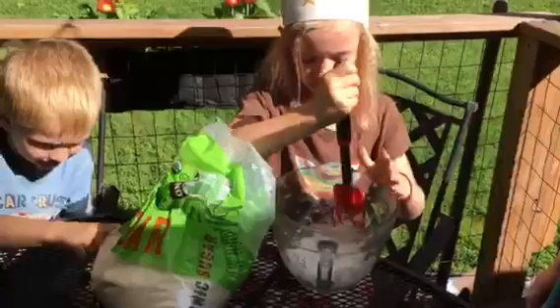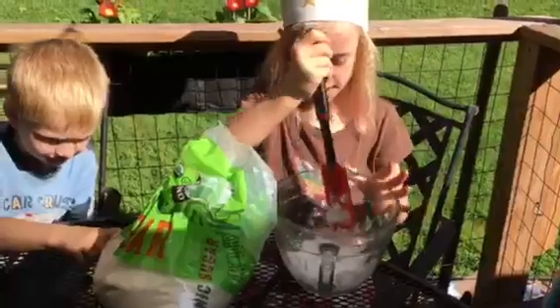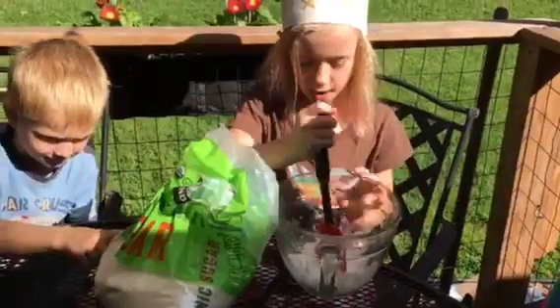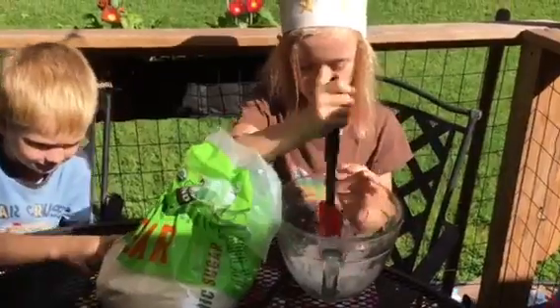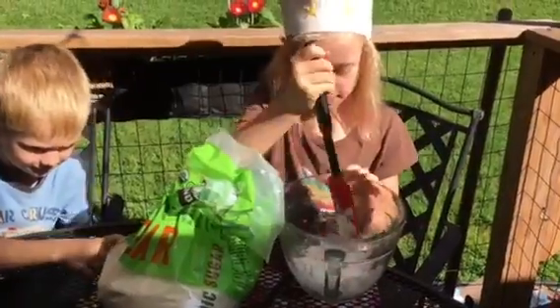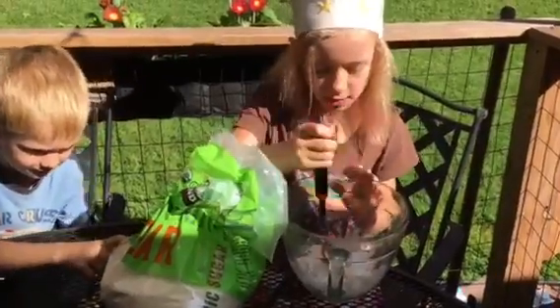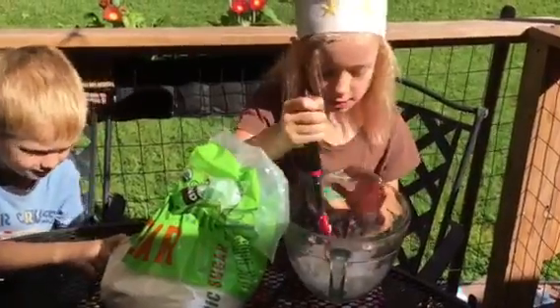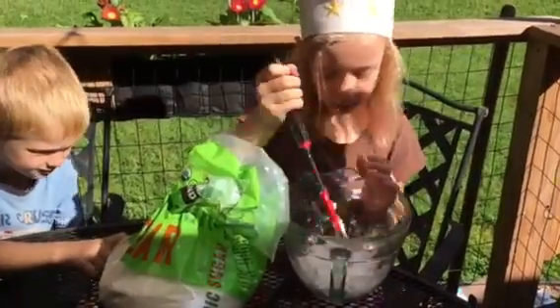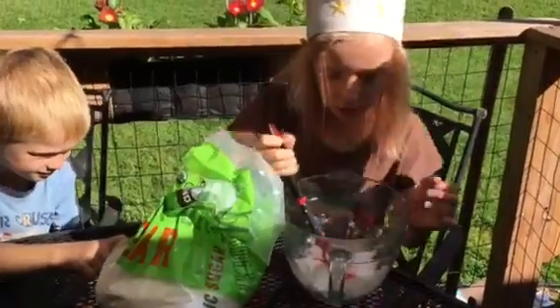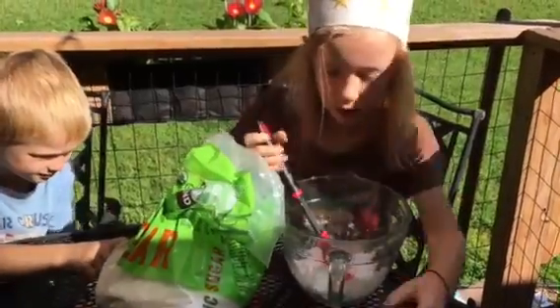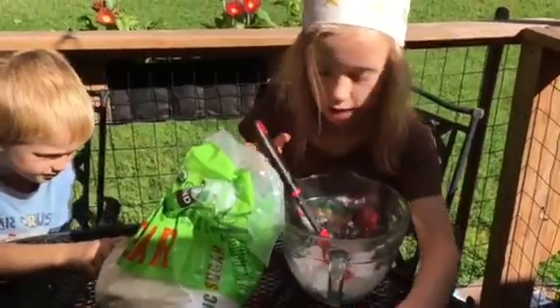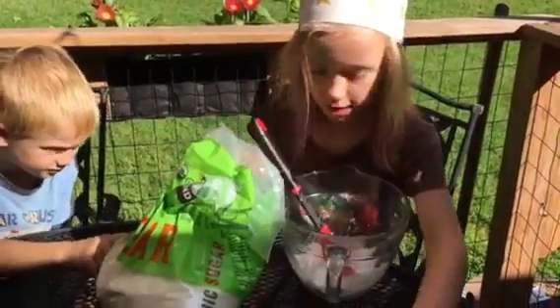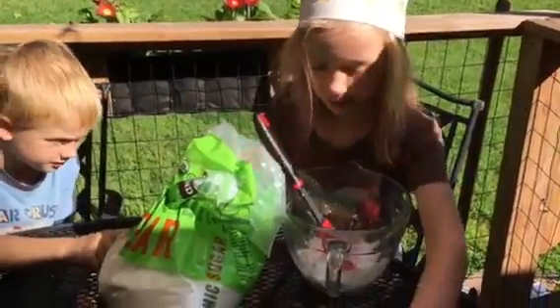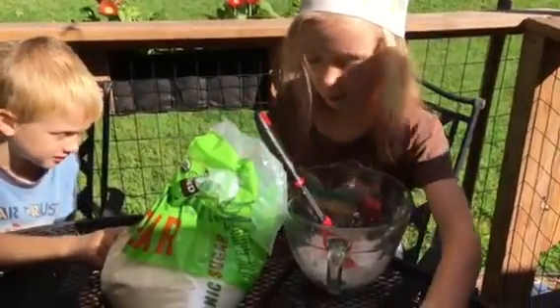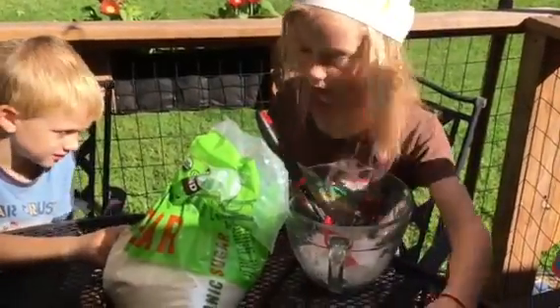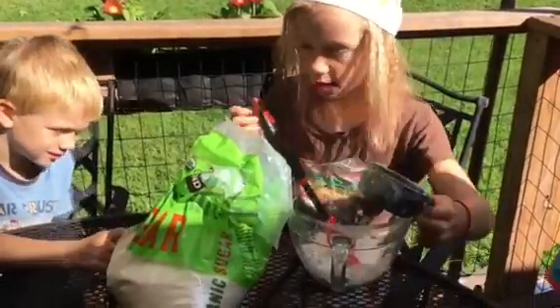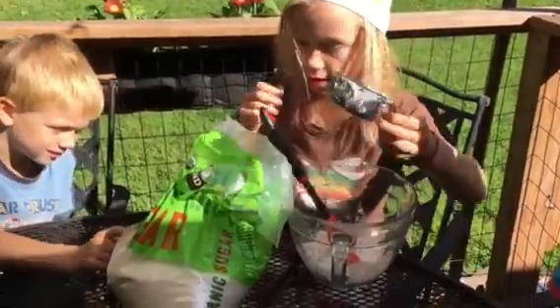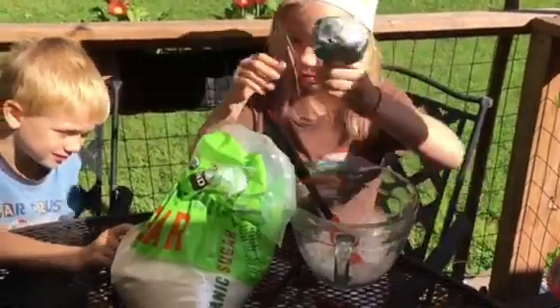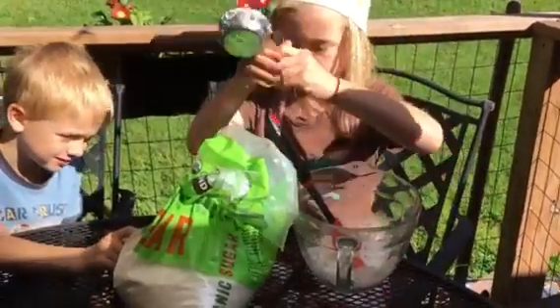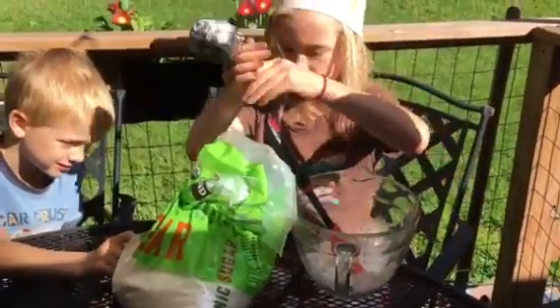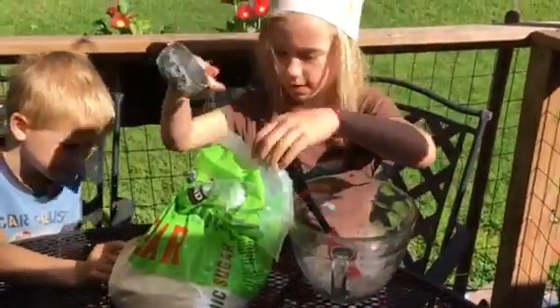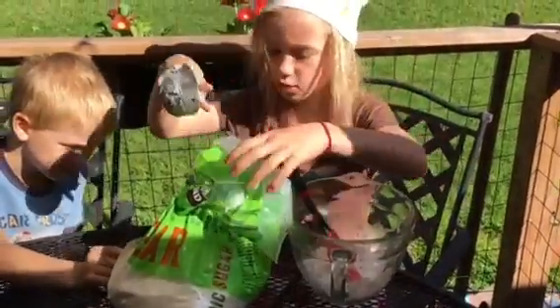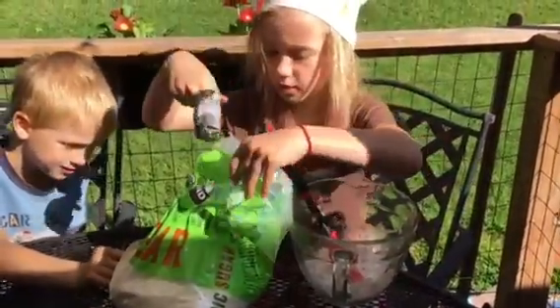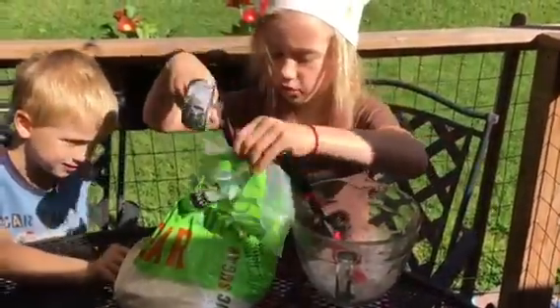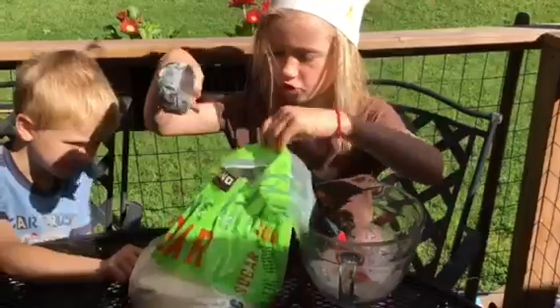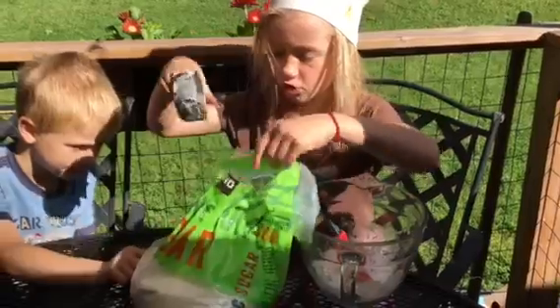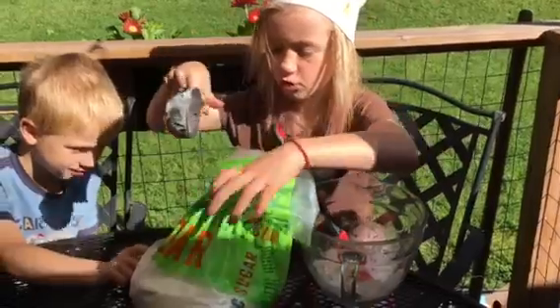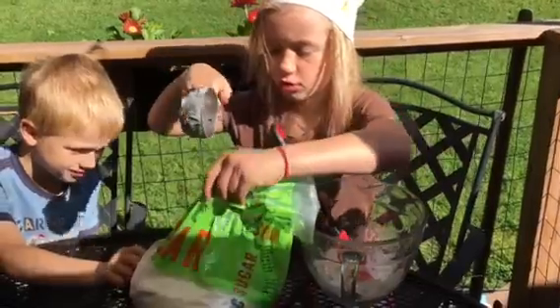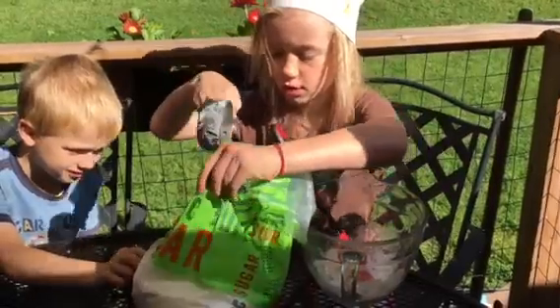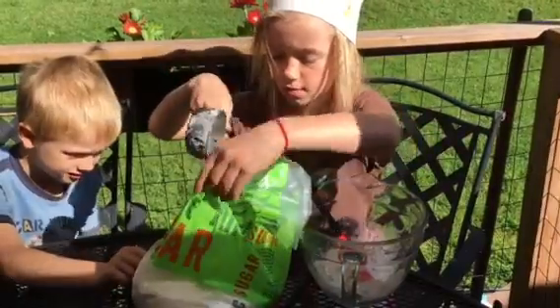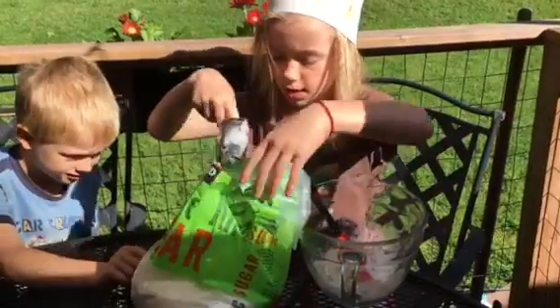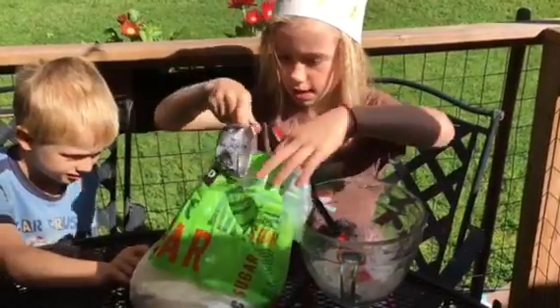I'm going to stir it with some coconut oil and then I'm going to get a scoop of sugar and a mixer.